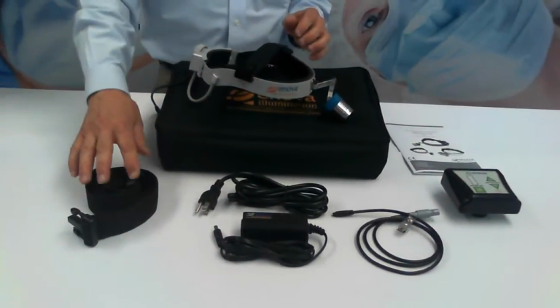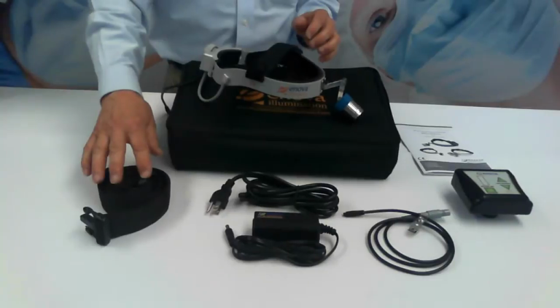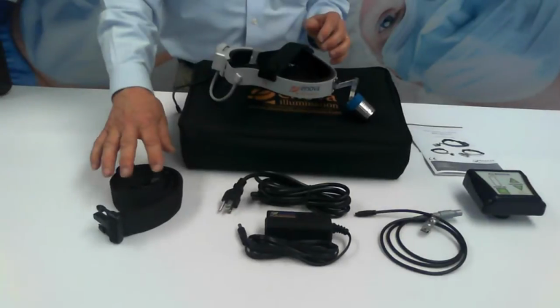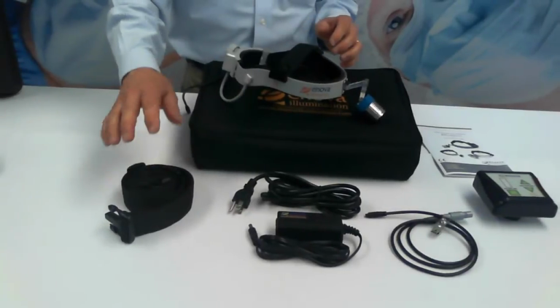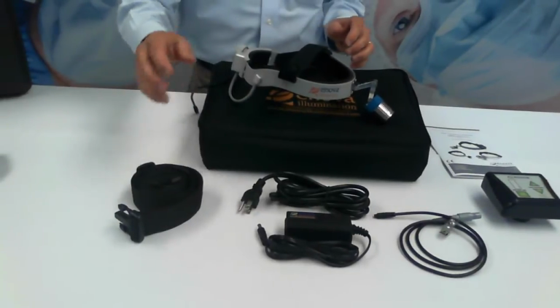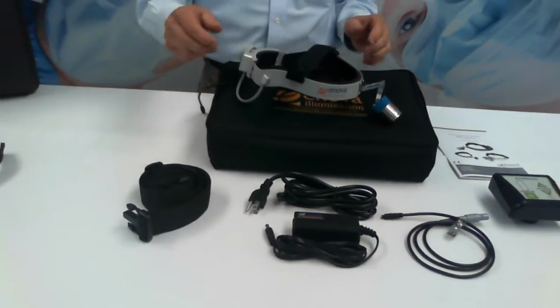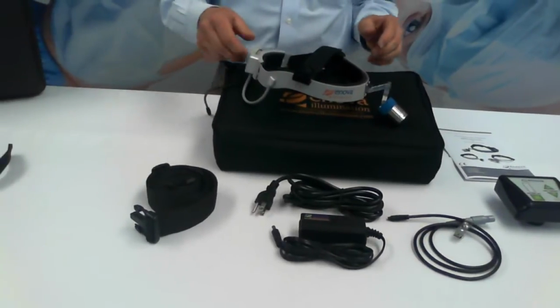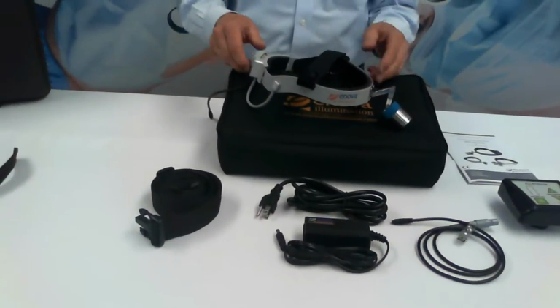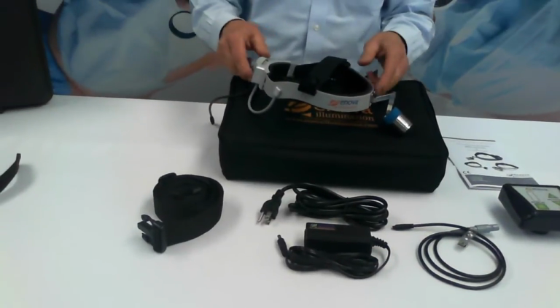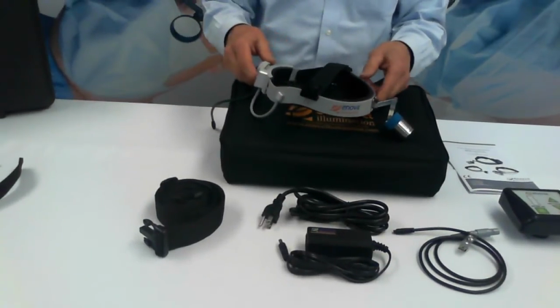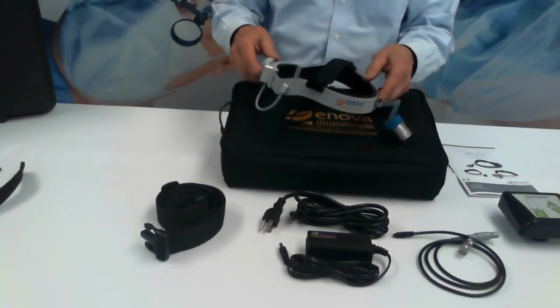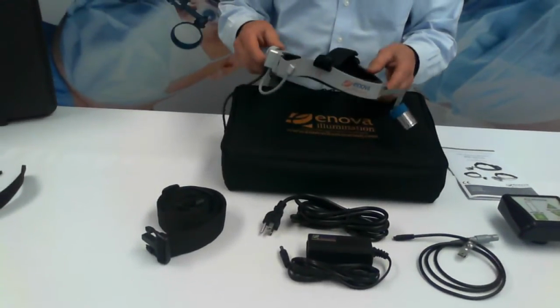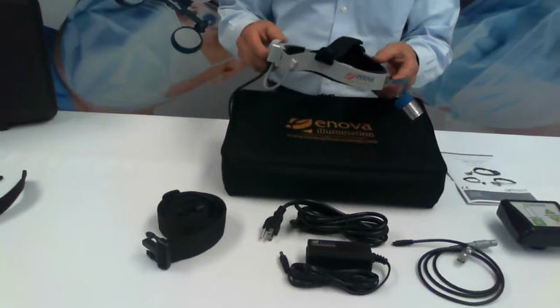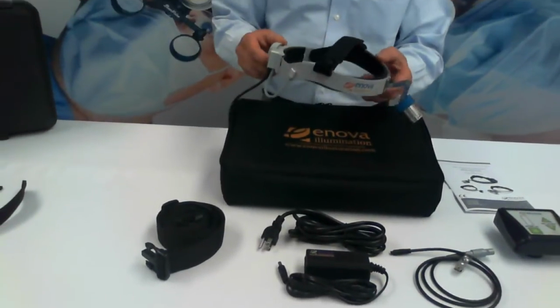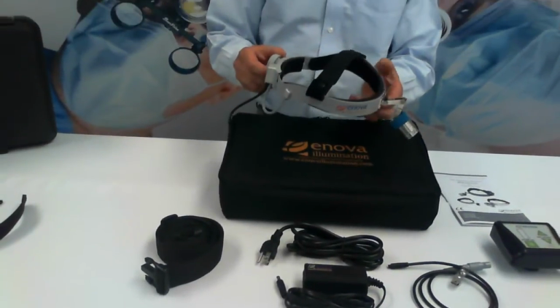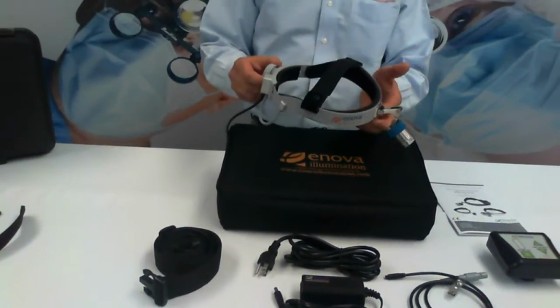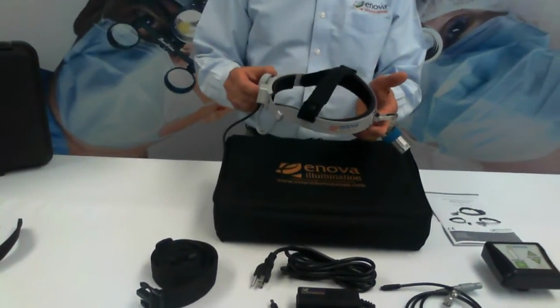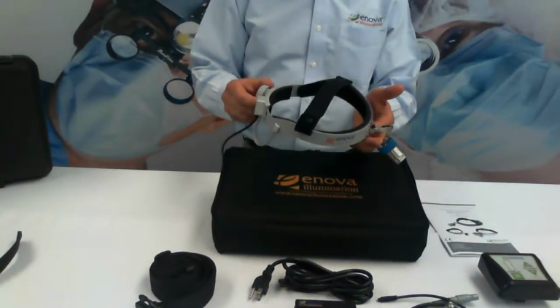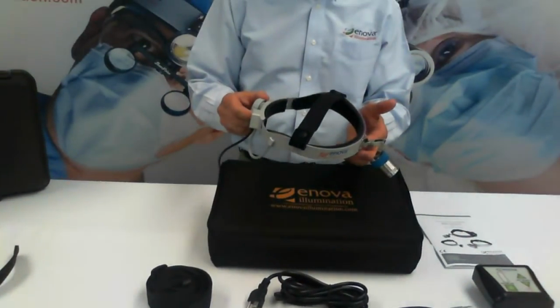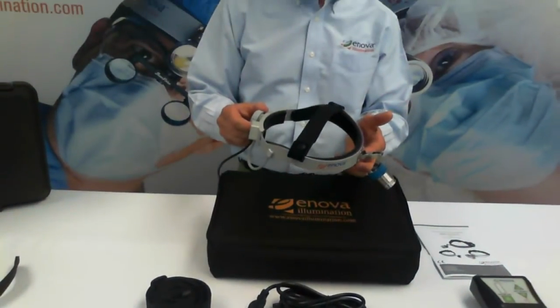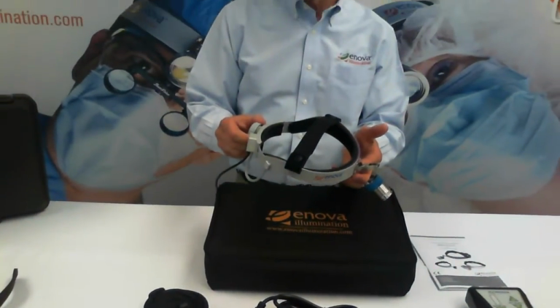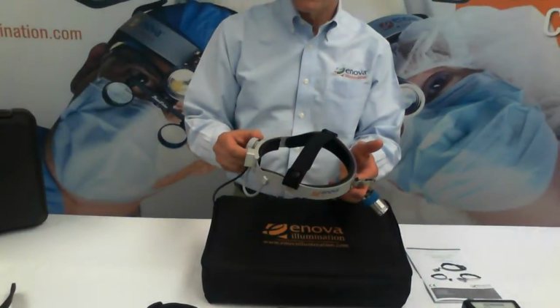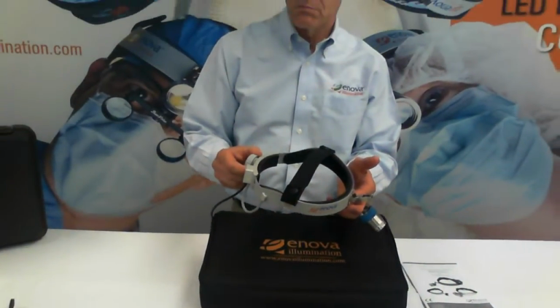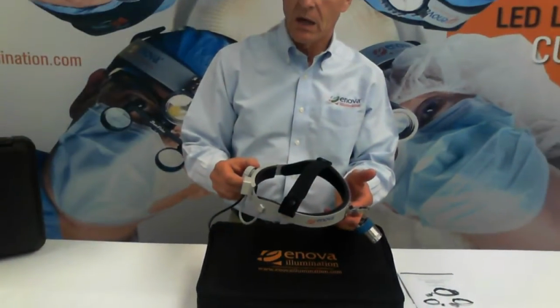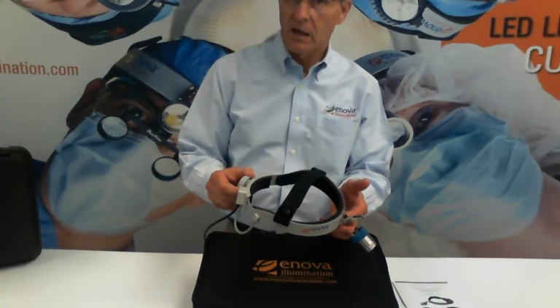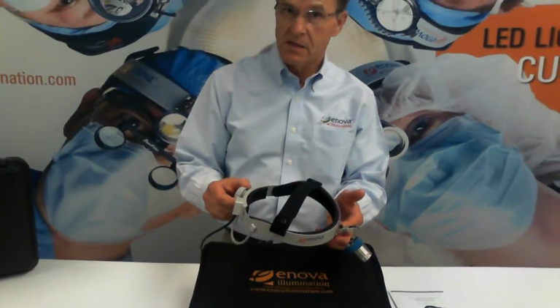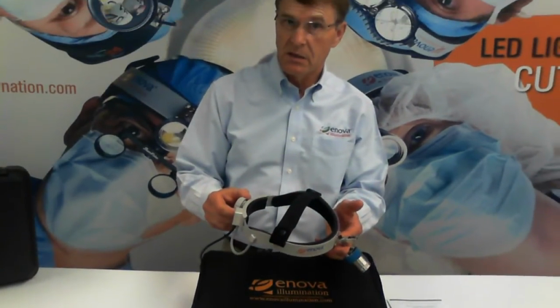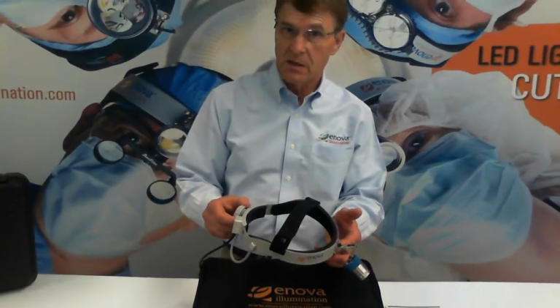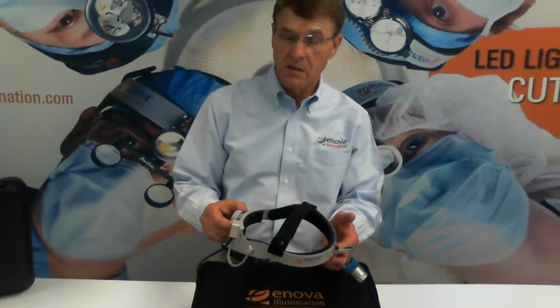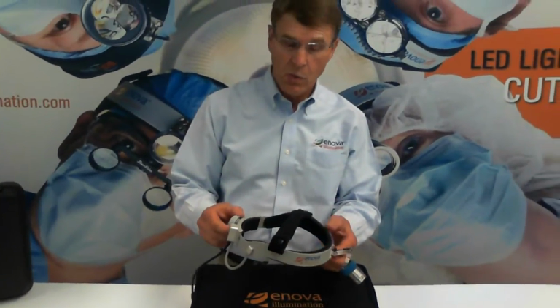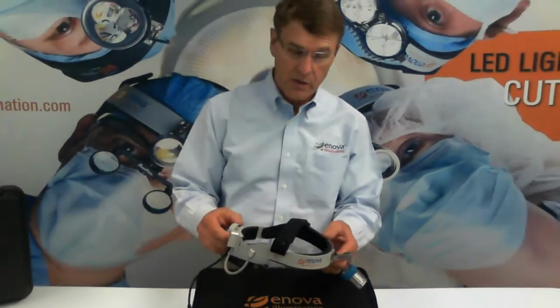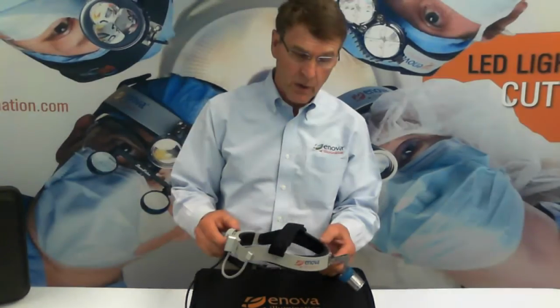battery belt, and of course the LED headlight itself — in this case, model XLT-125.